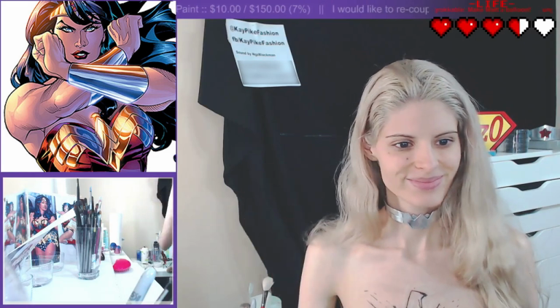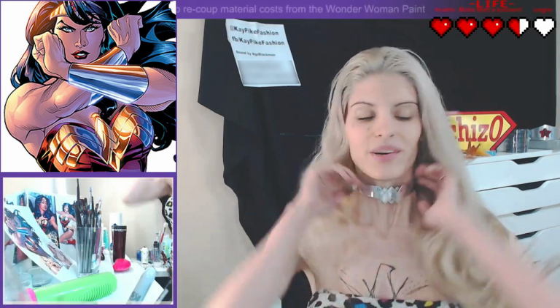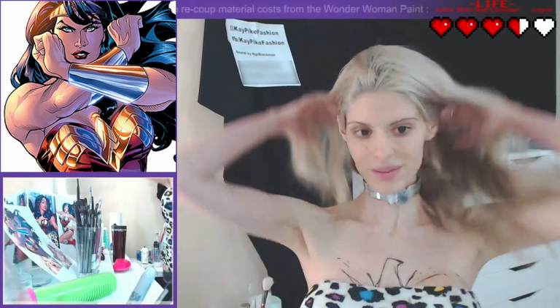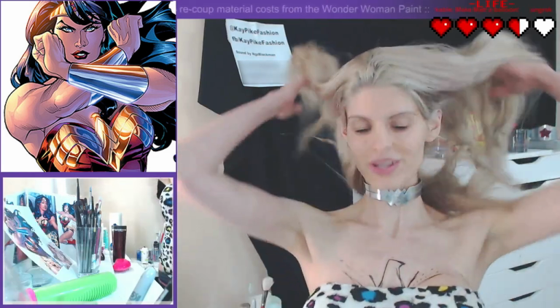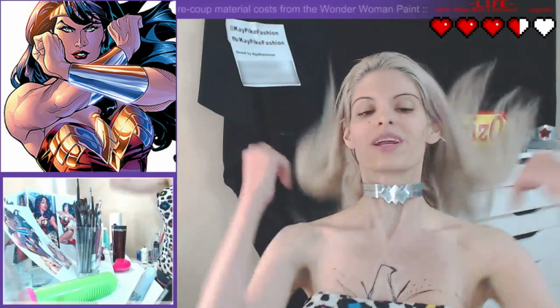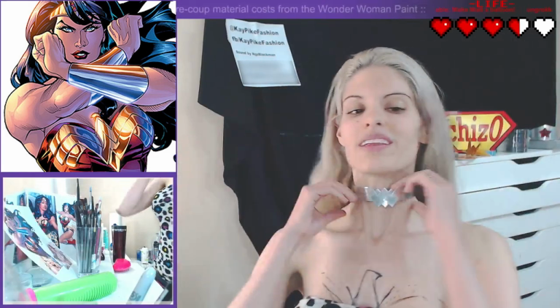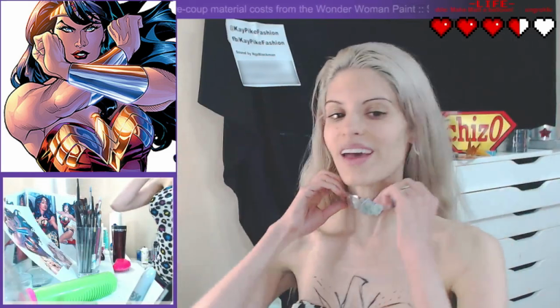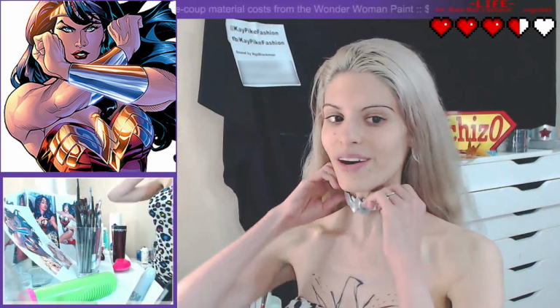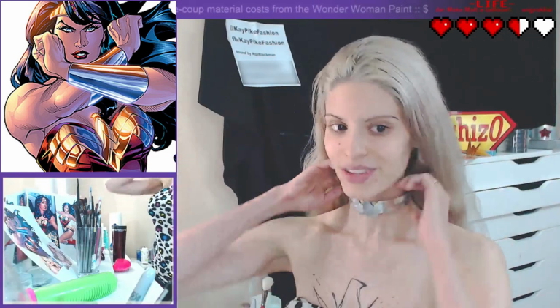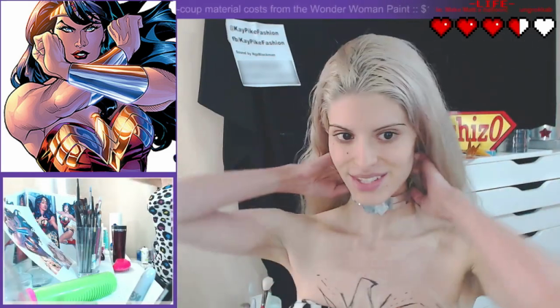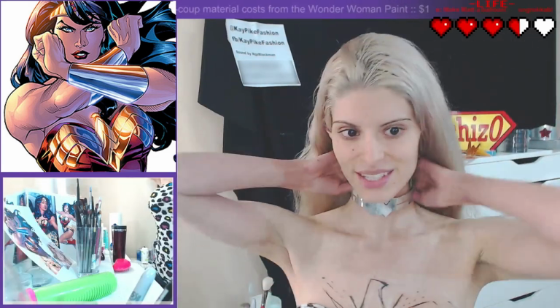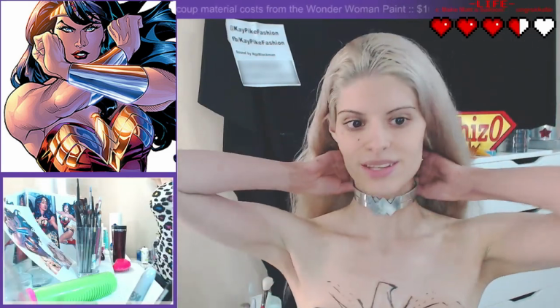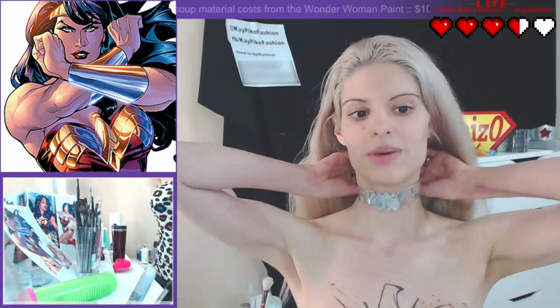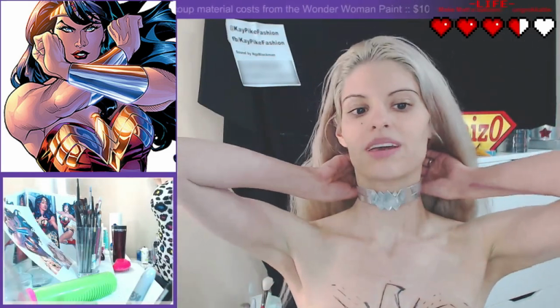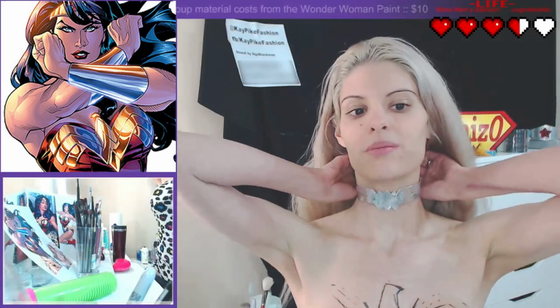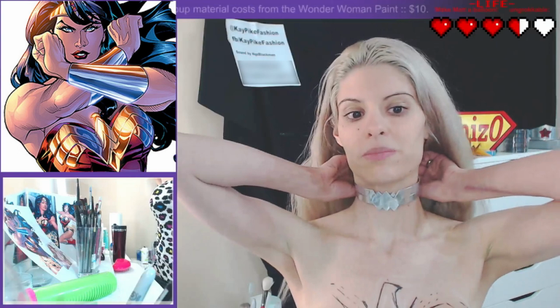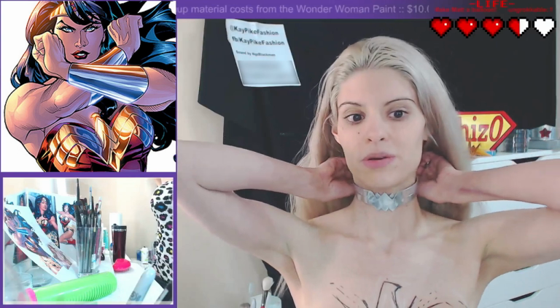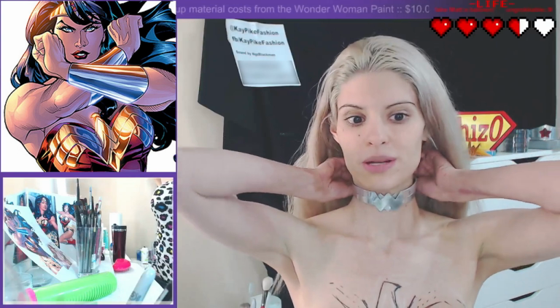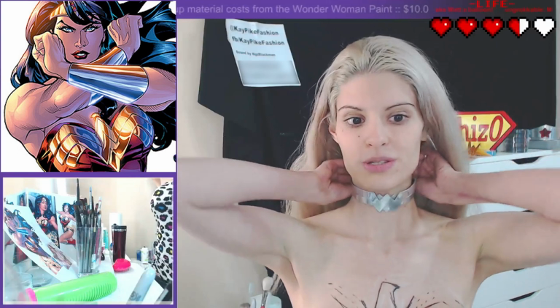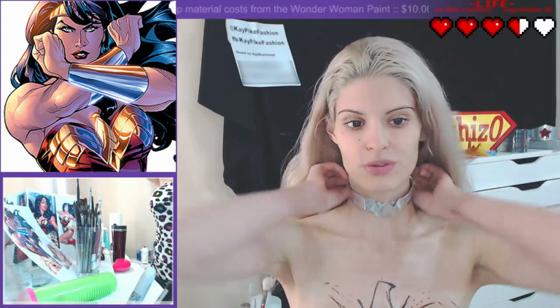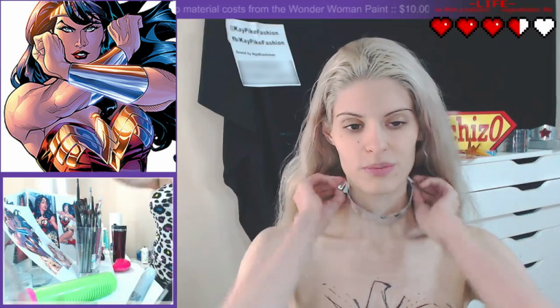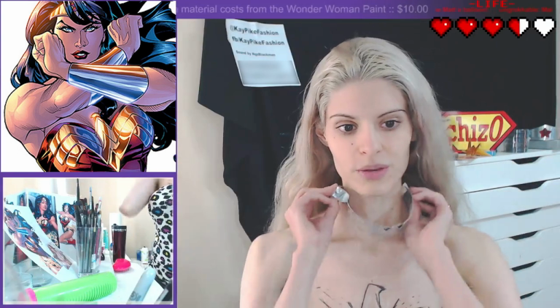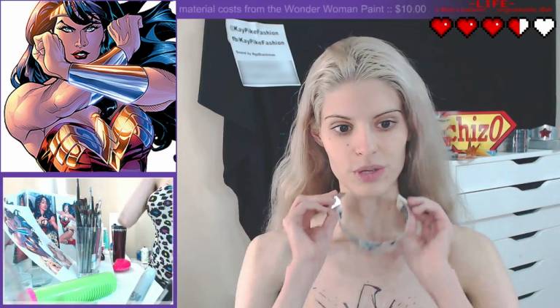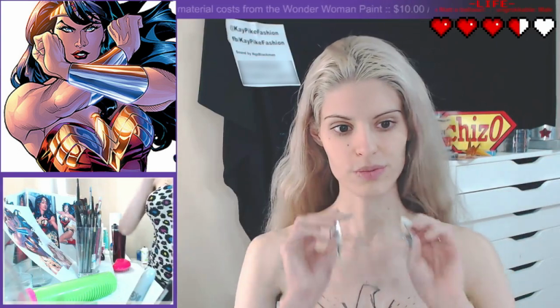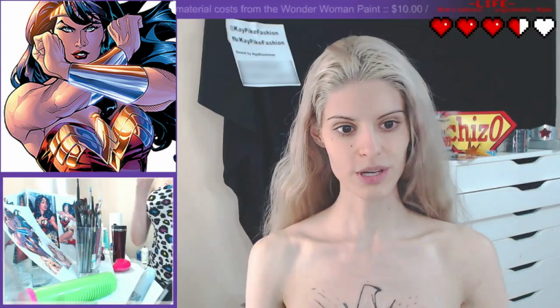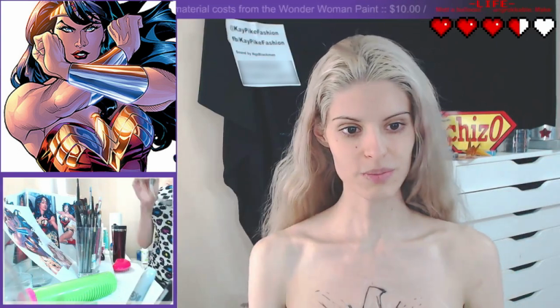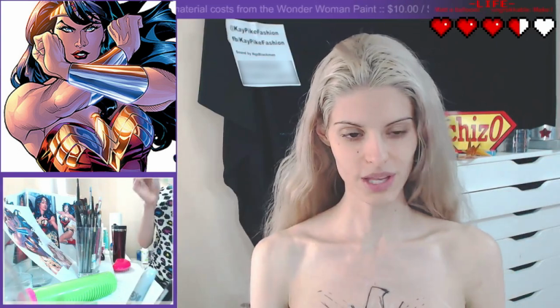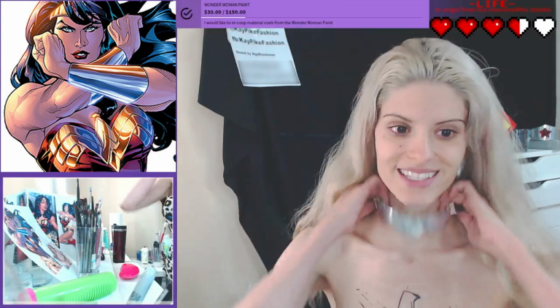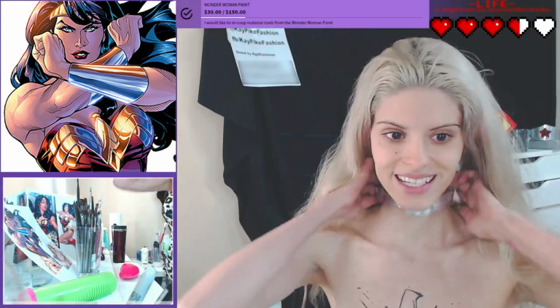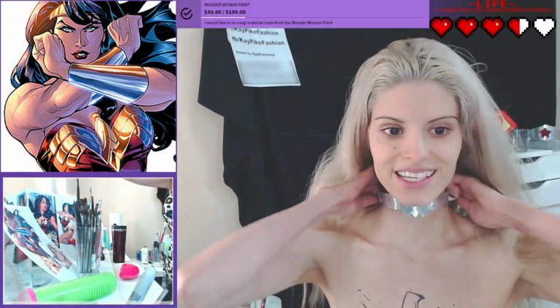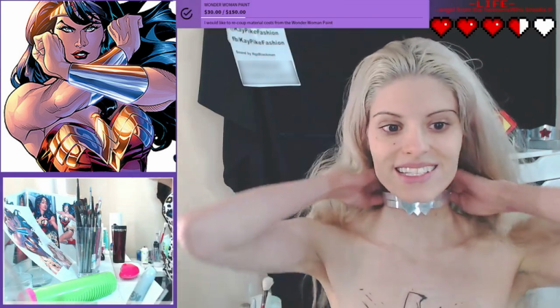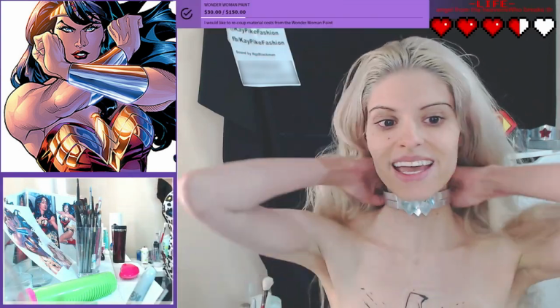What I'm wearing right now — I made my own metal jewelry for my own Wonder Woman cosplay. Today is Diana.